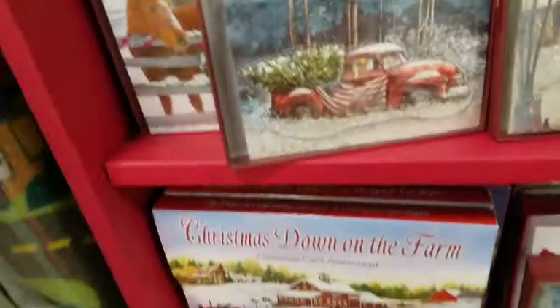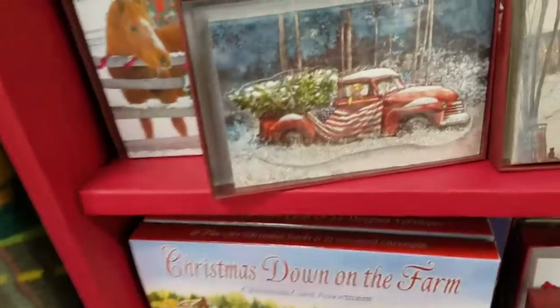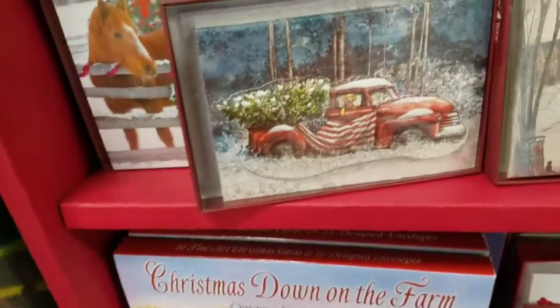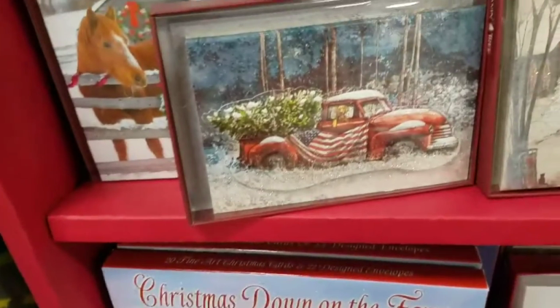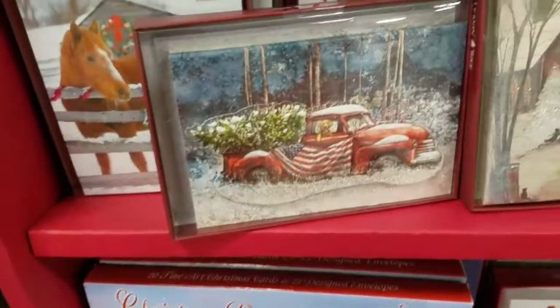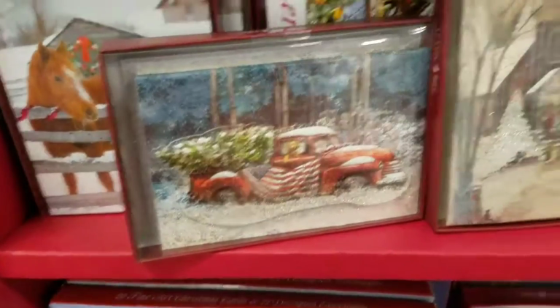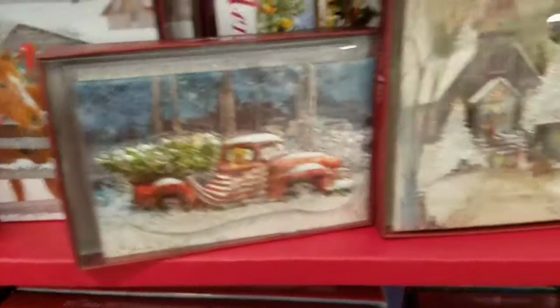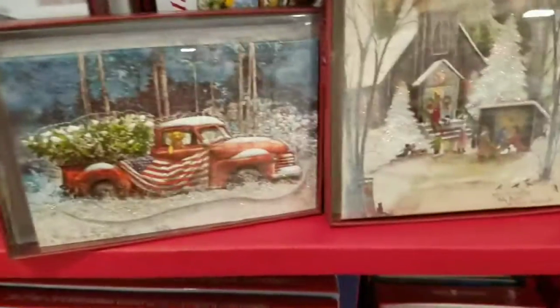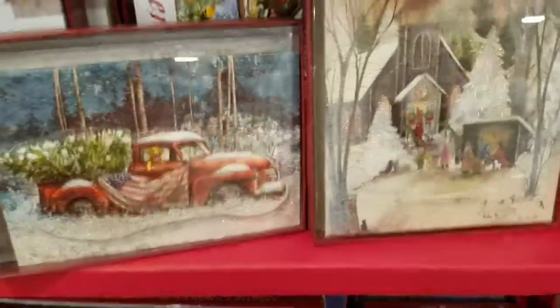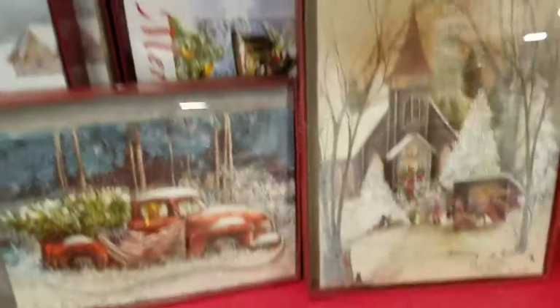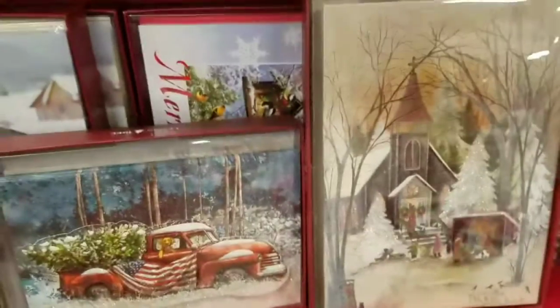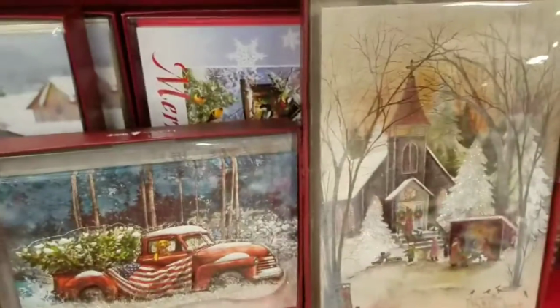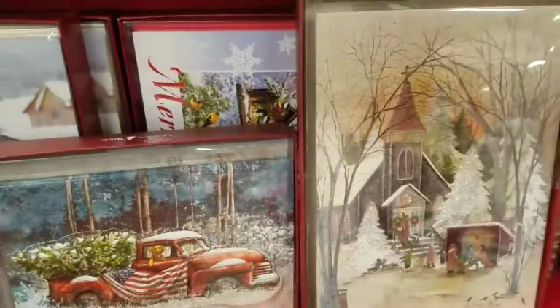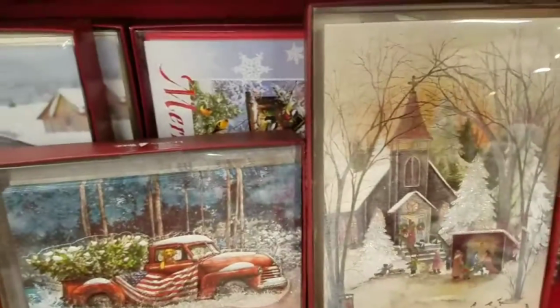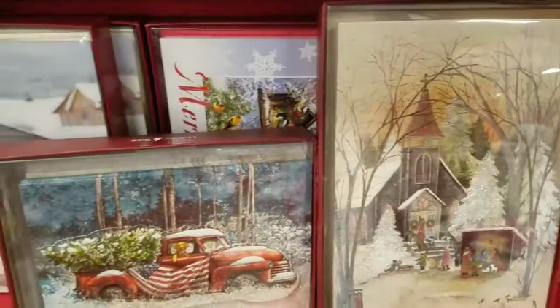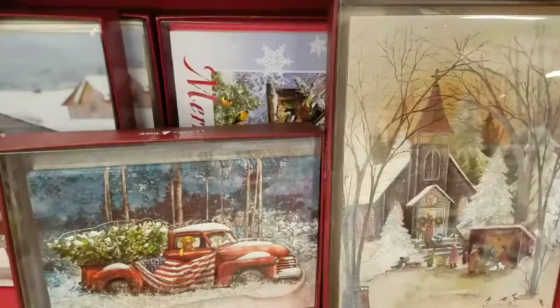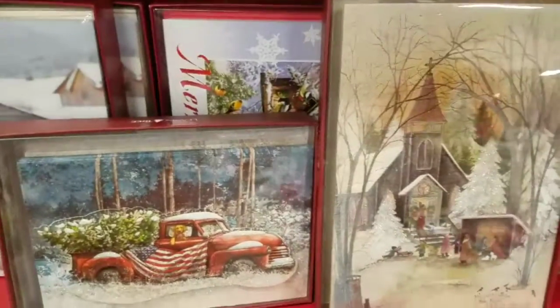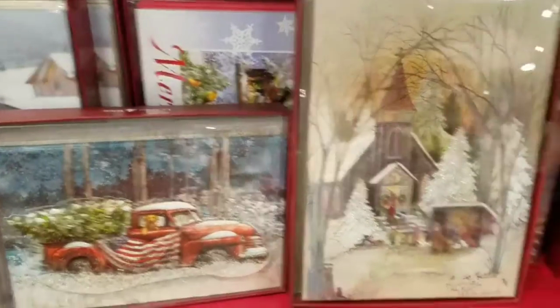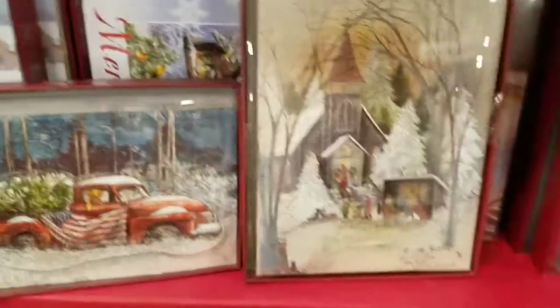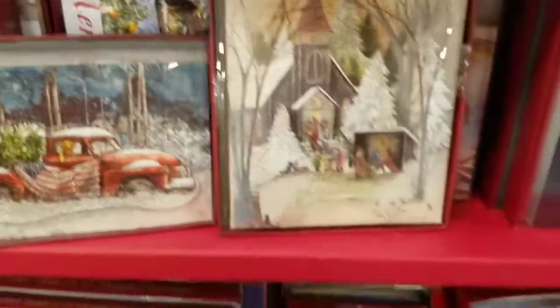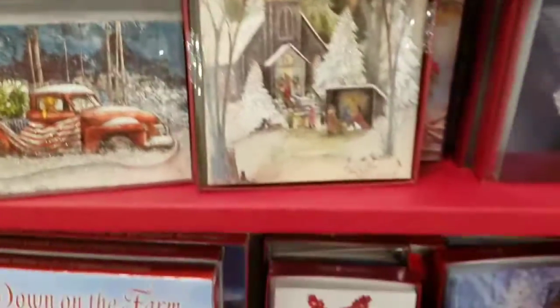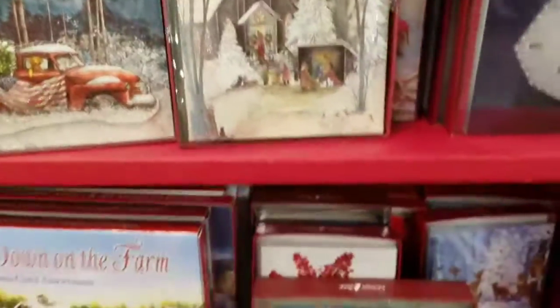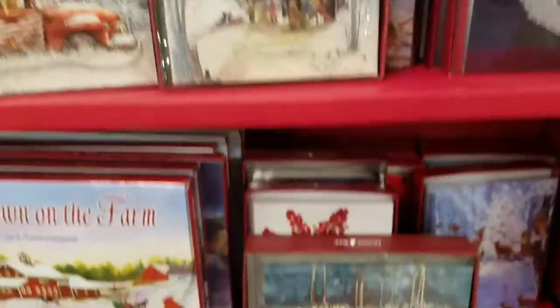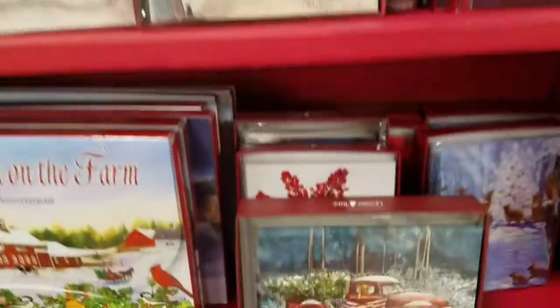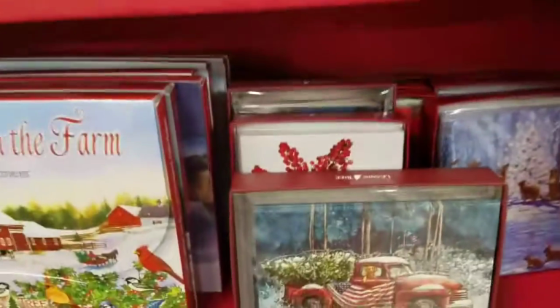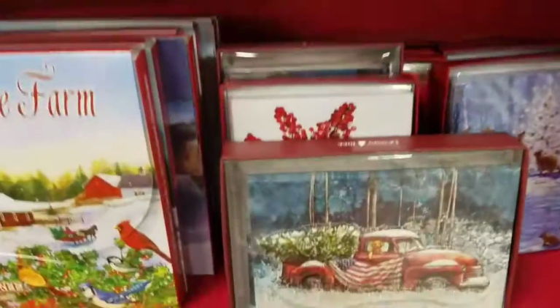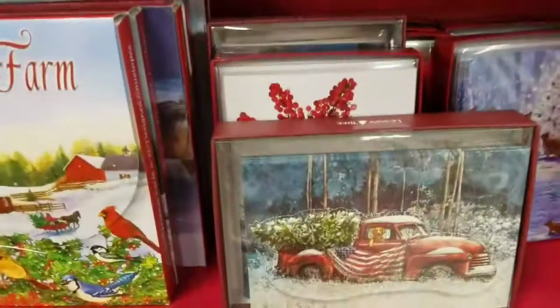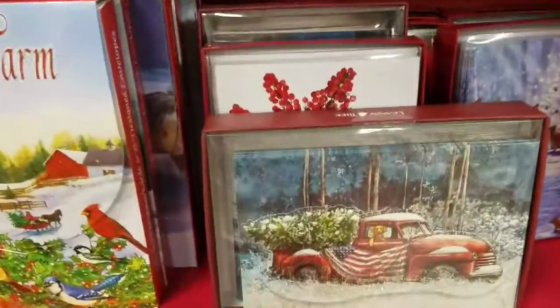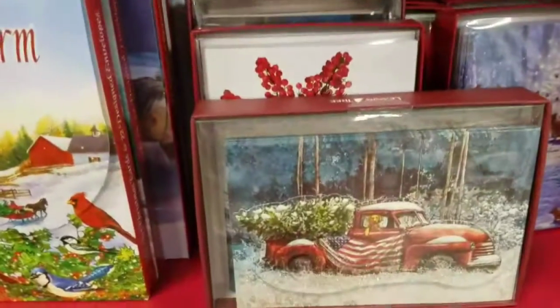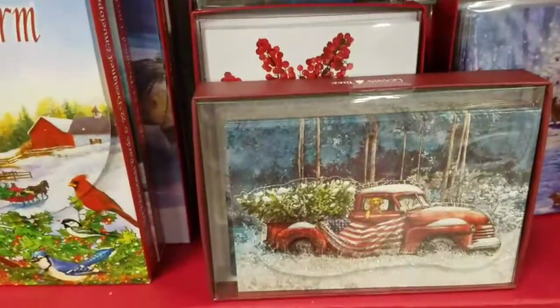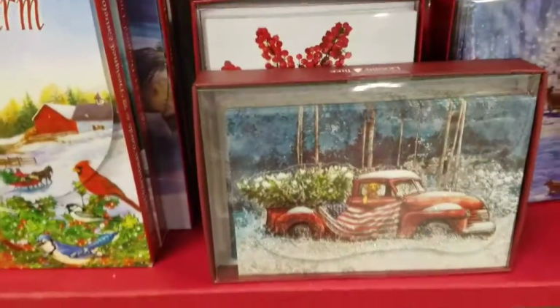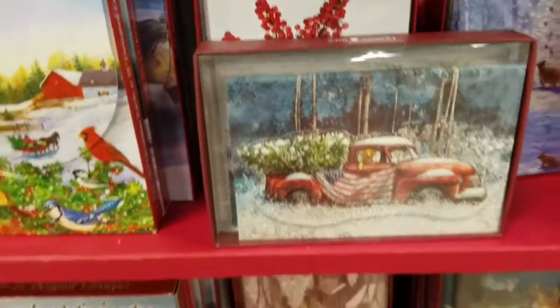Really pretty Christmas cards too, here at Tractor Supply. This one is gorgeous.